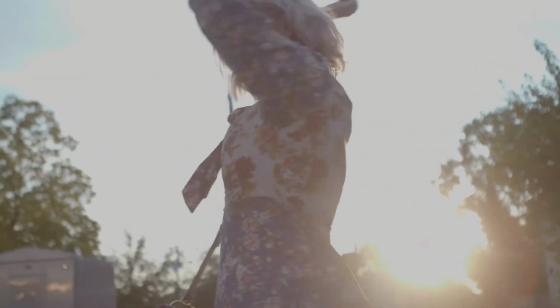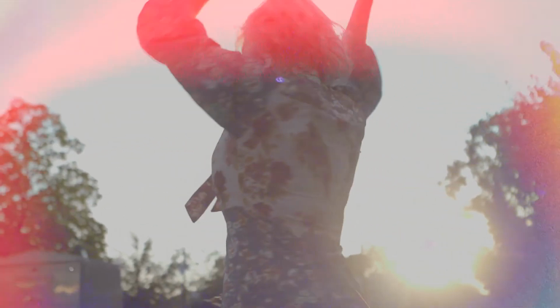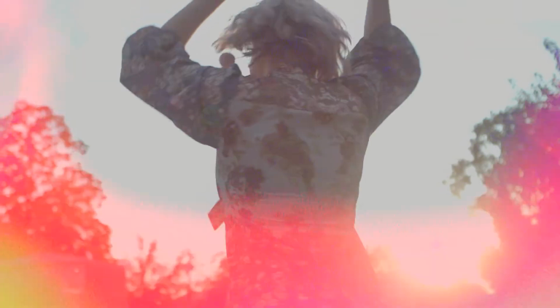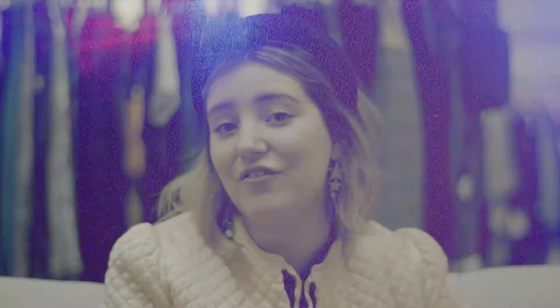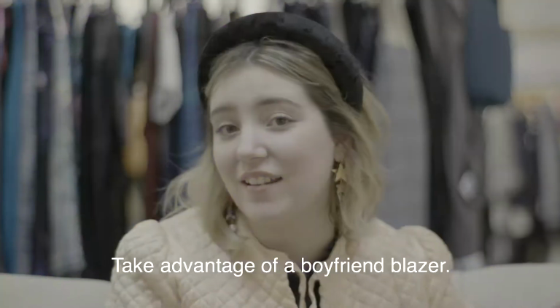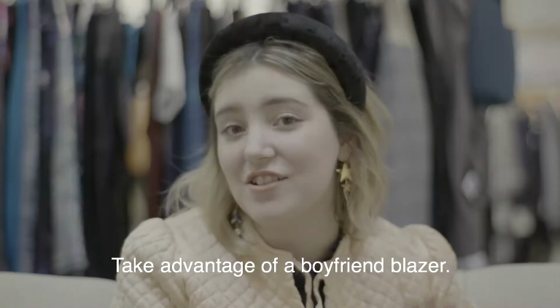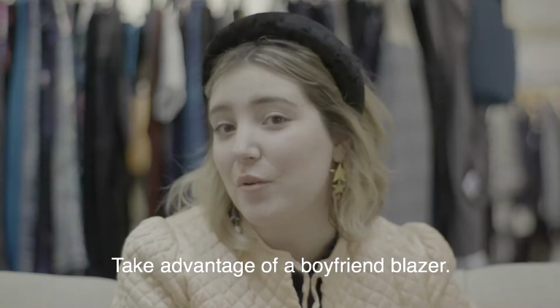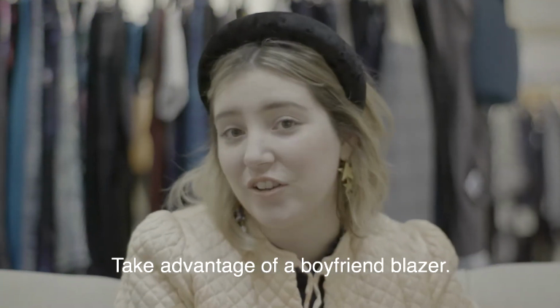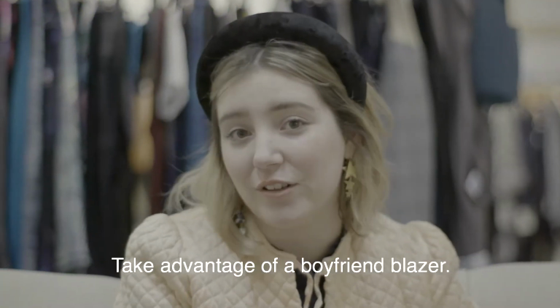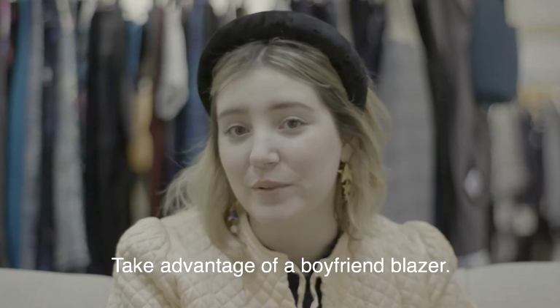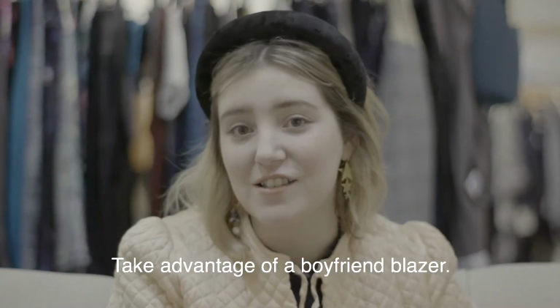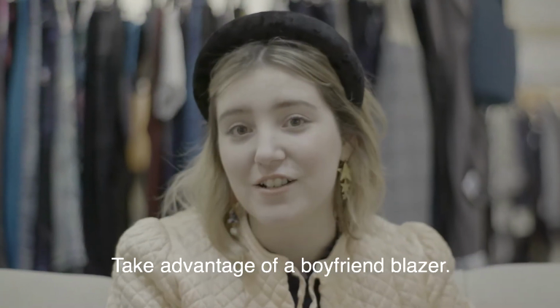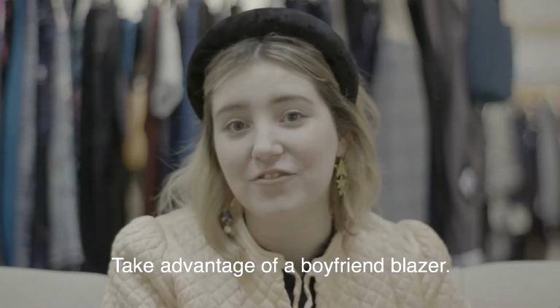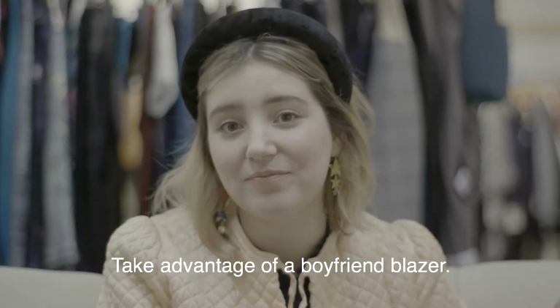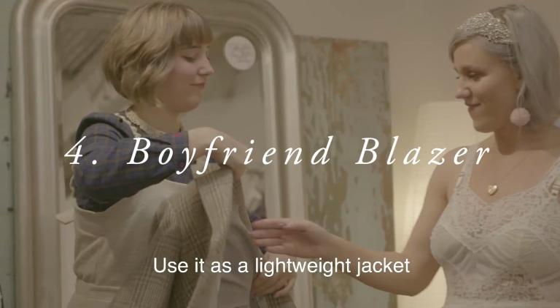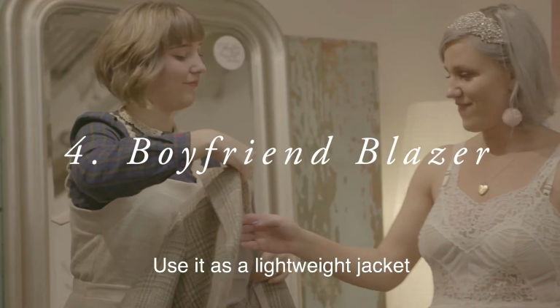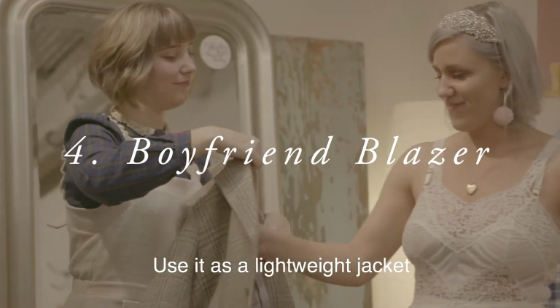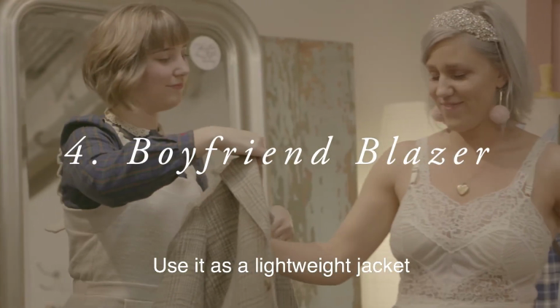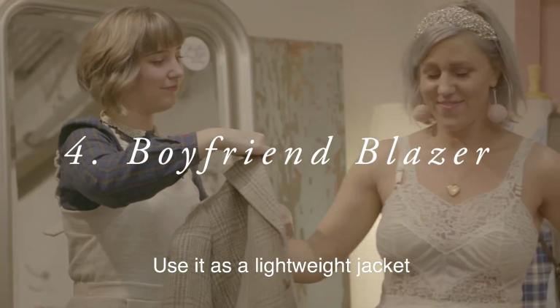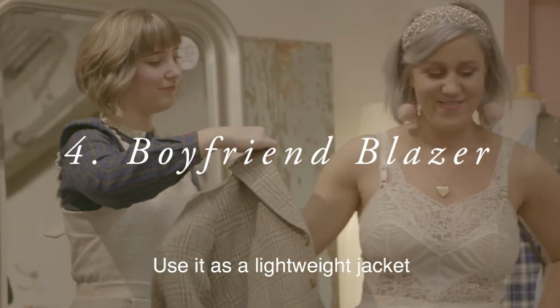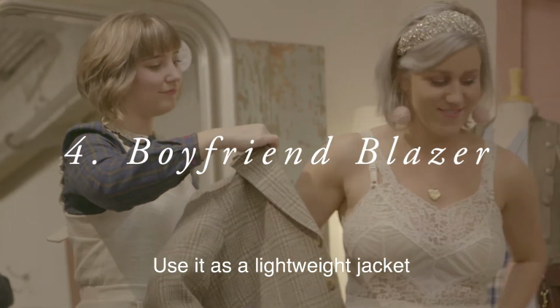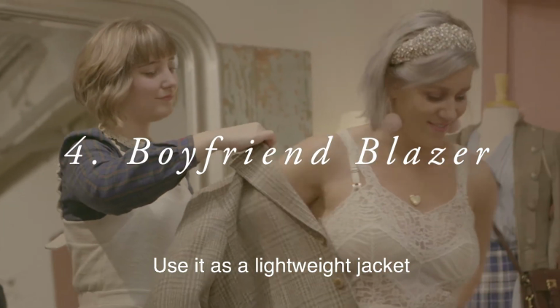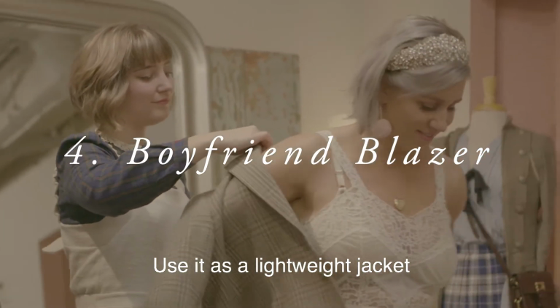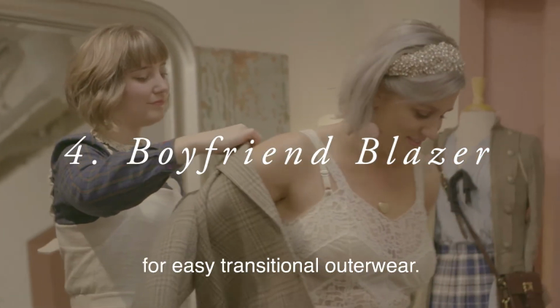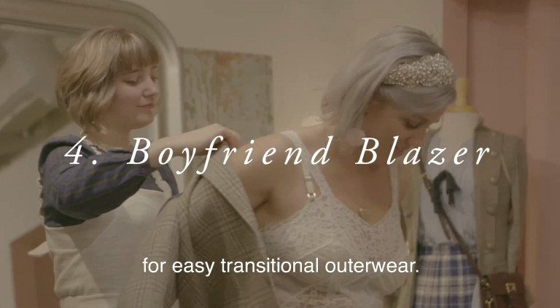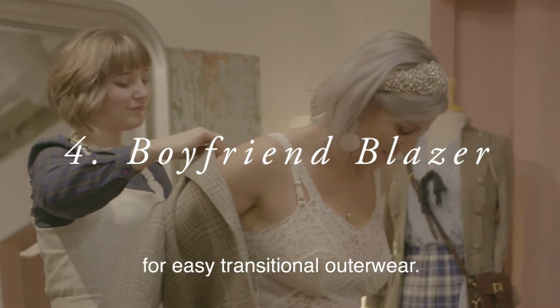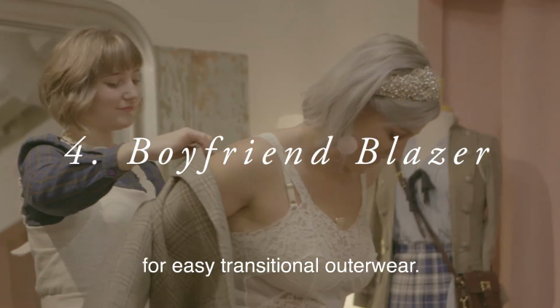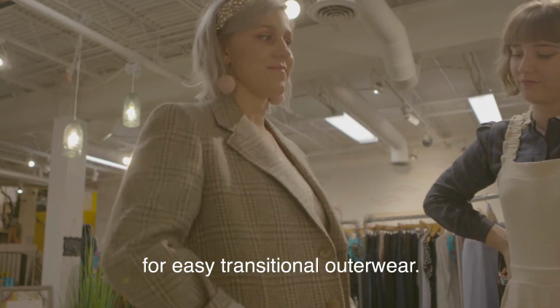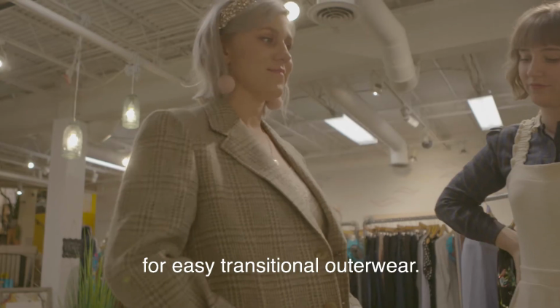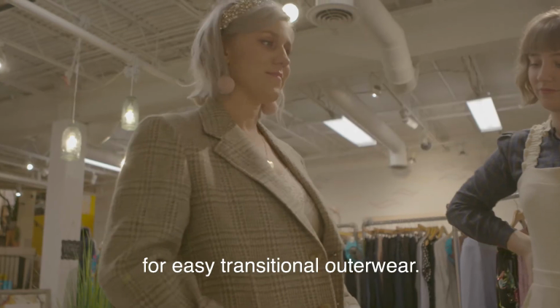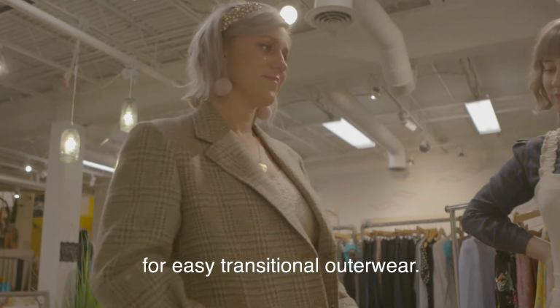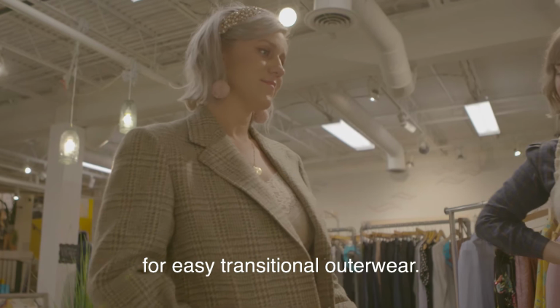Take advantage of a boyfriend blazer. Use it as a lightweight jacket for easy transitional outerwear.